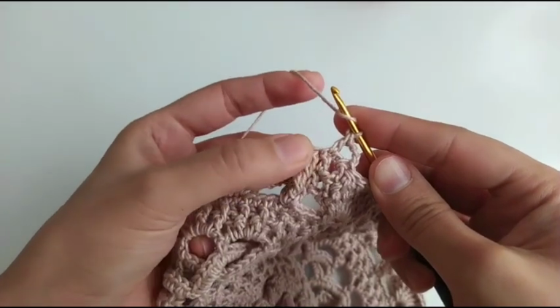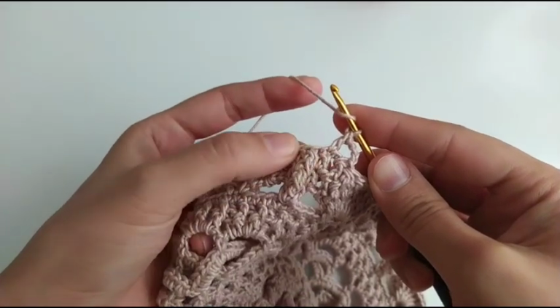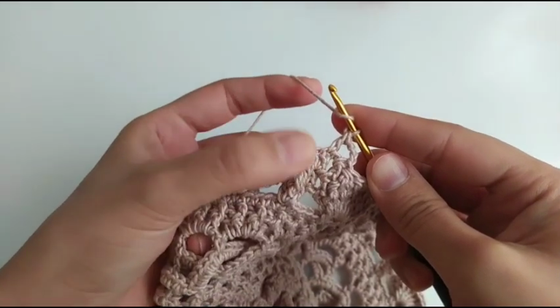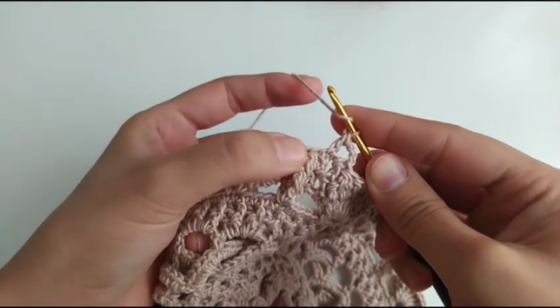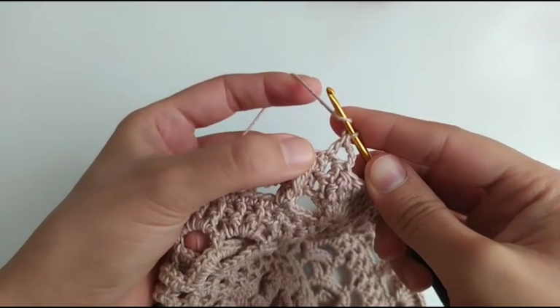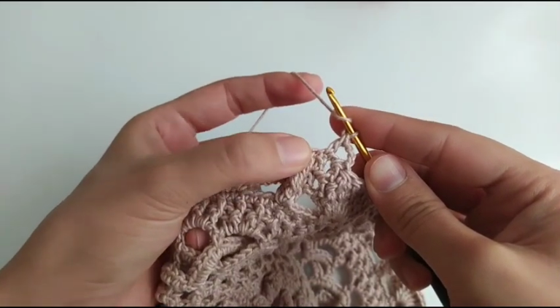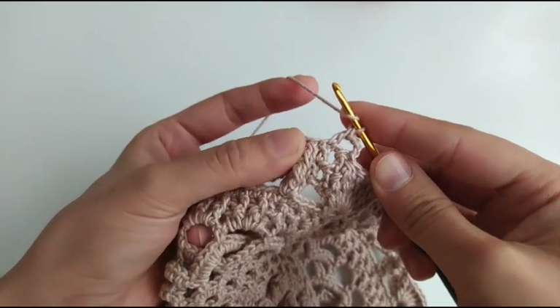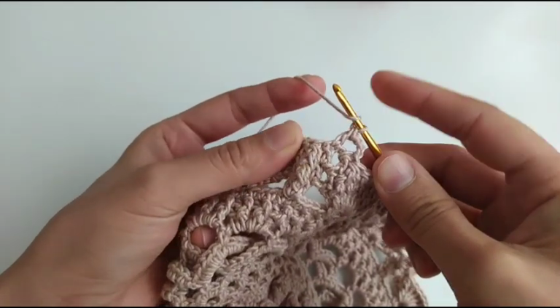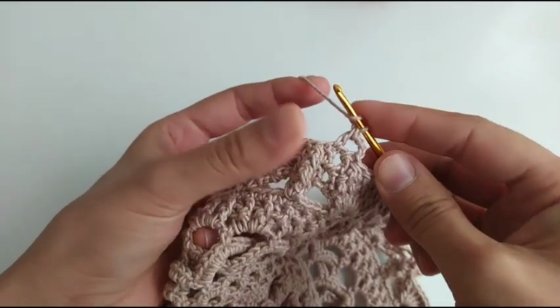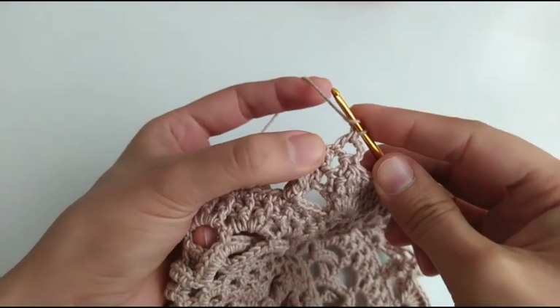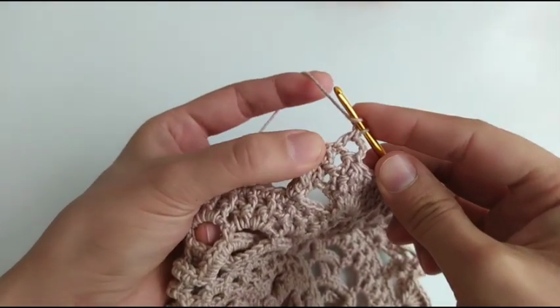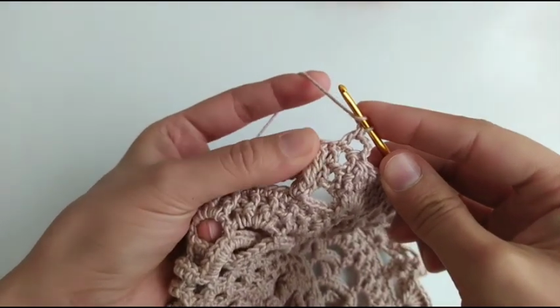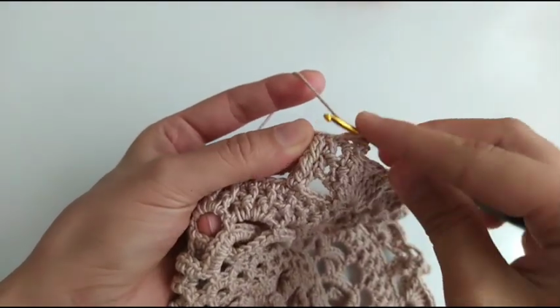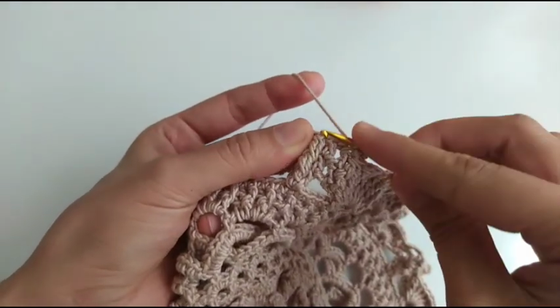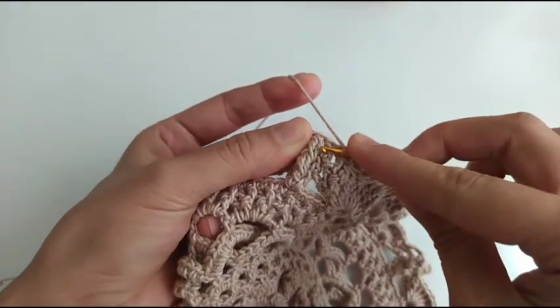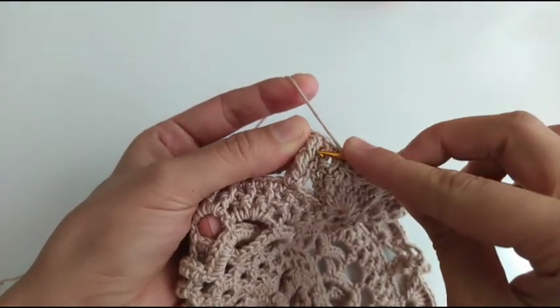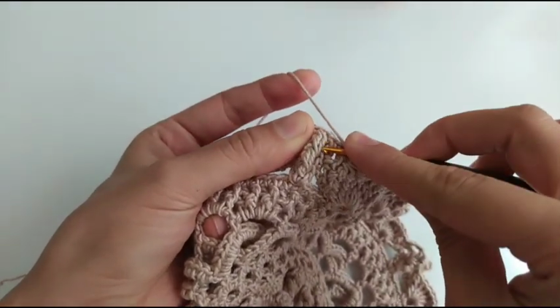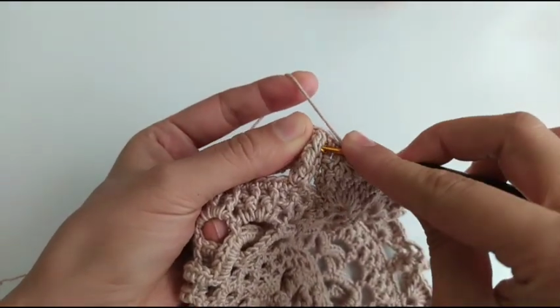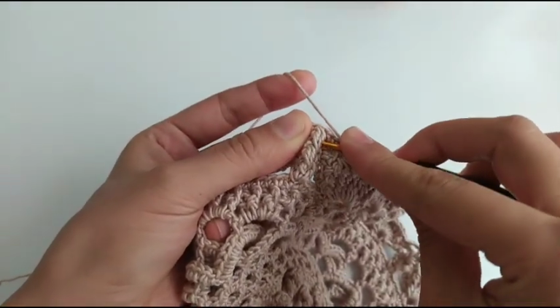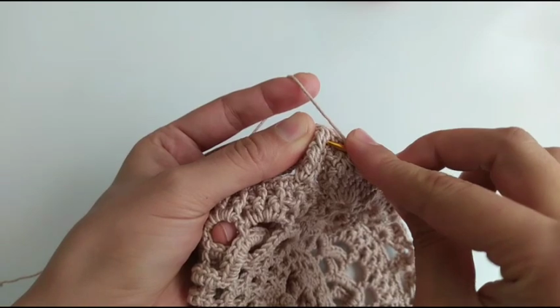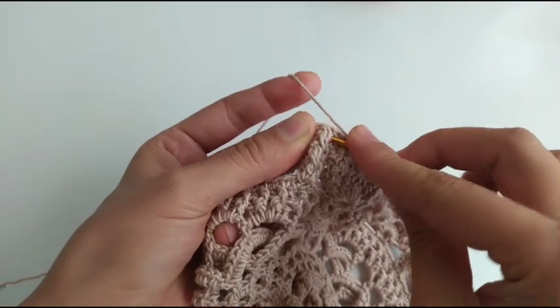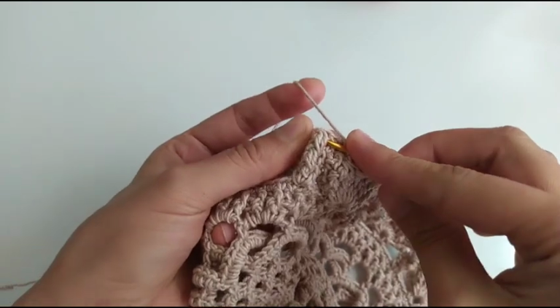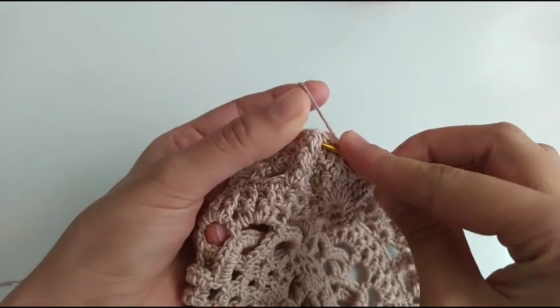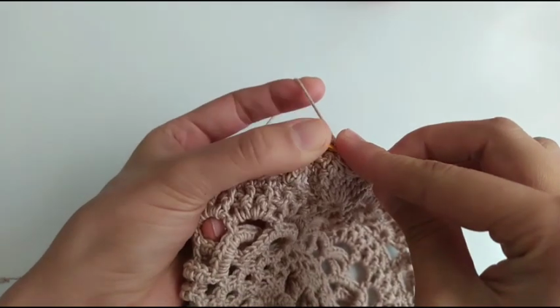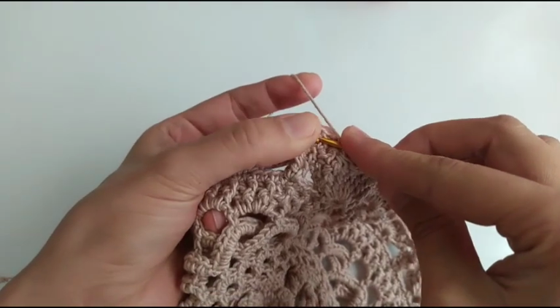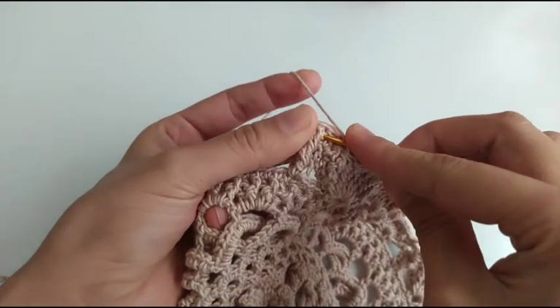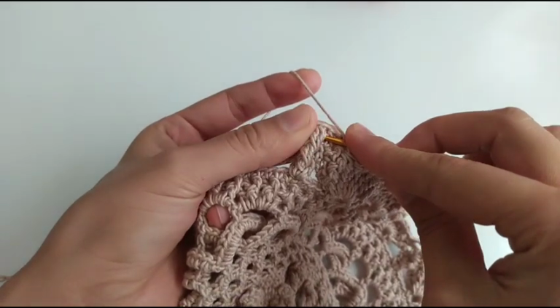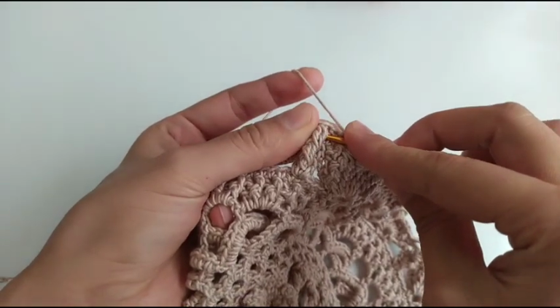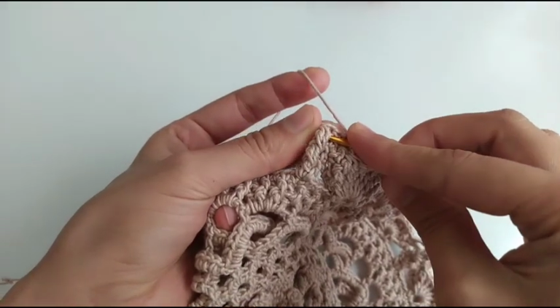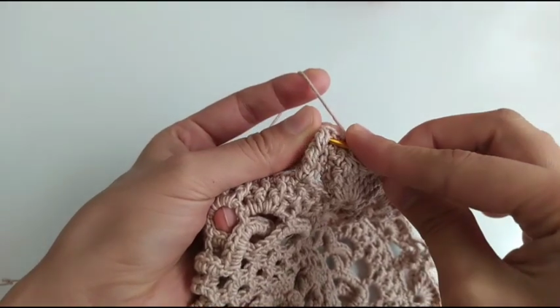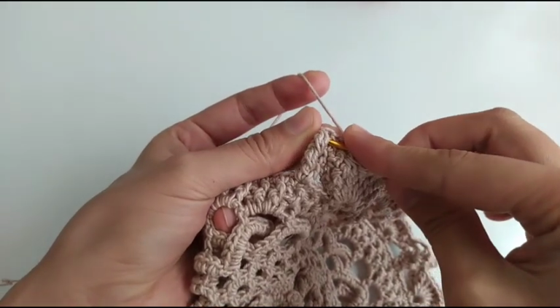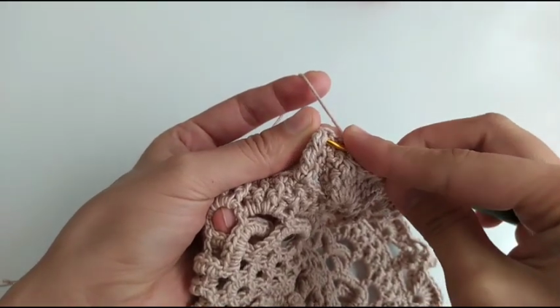A double crochet in the first double crochet of these two.